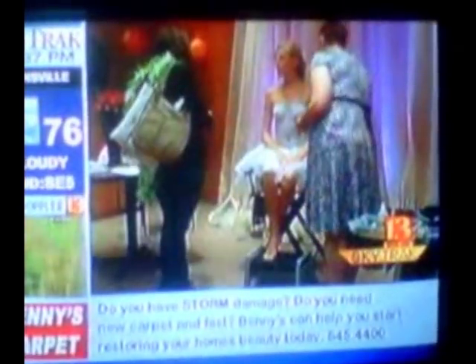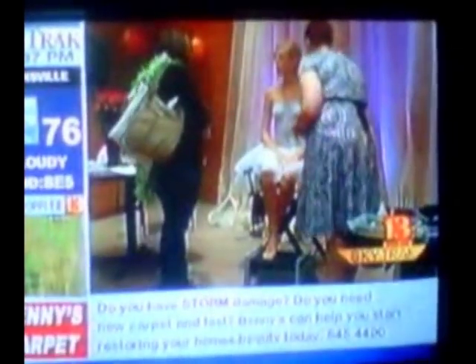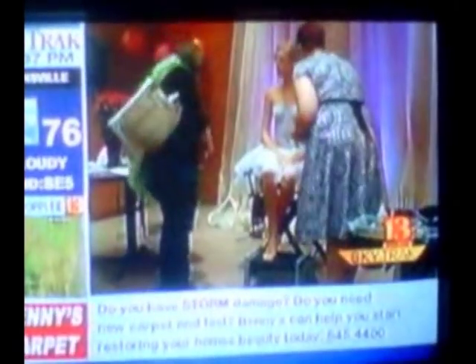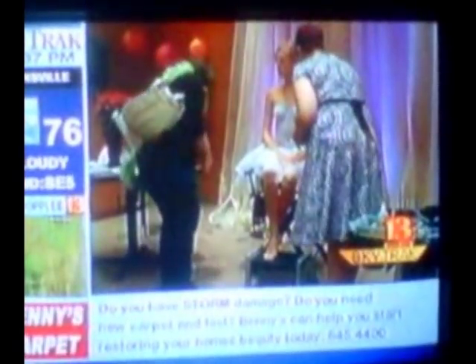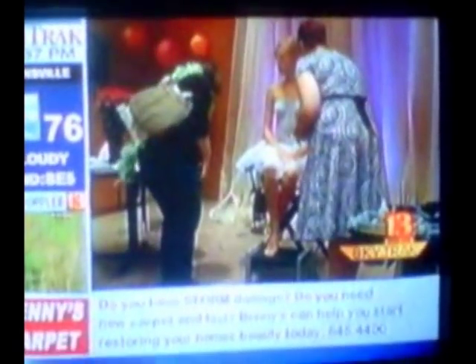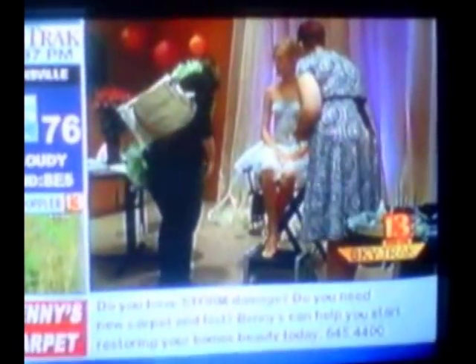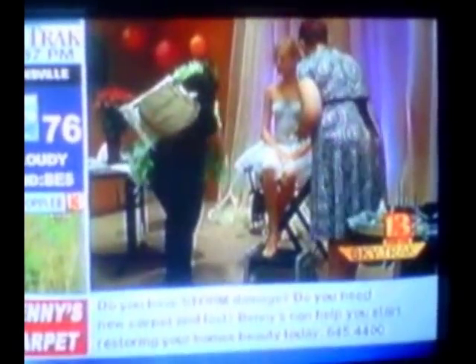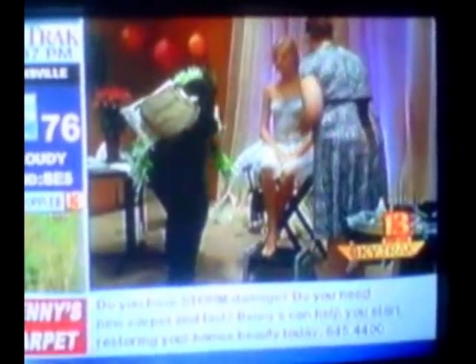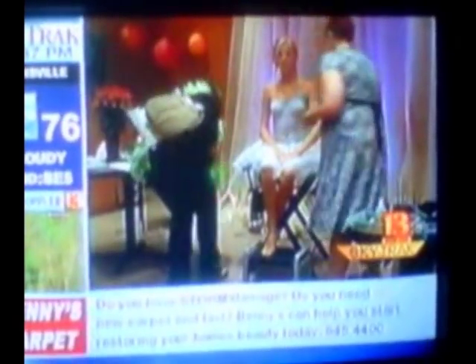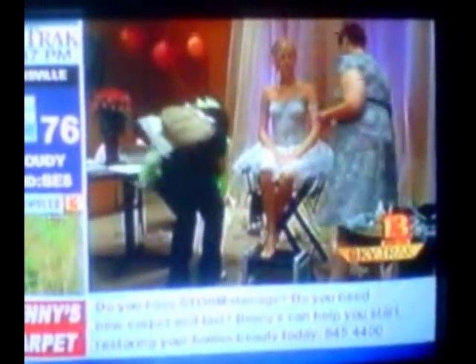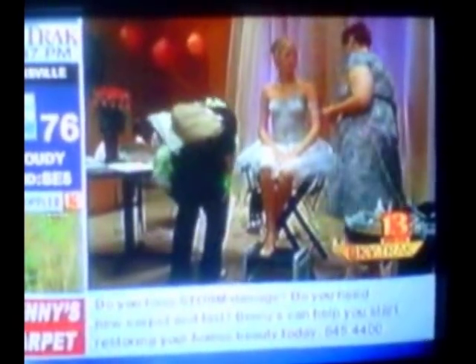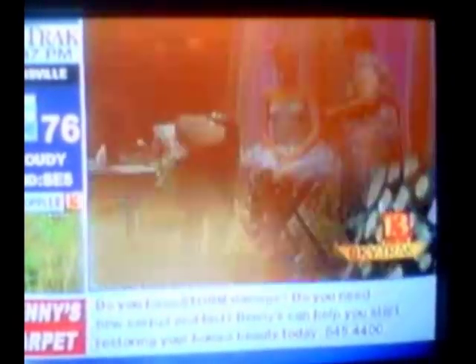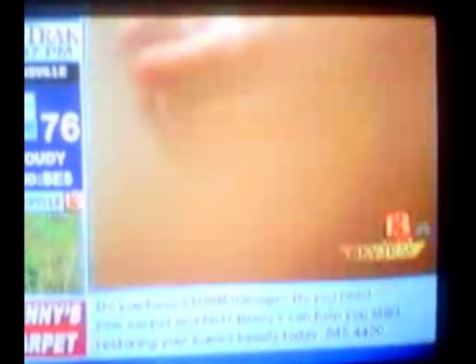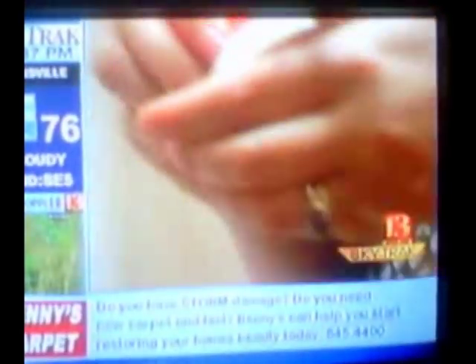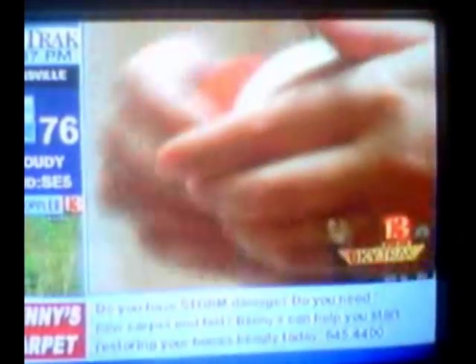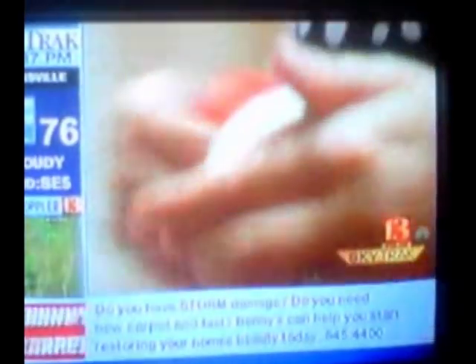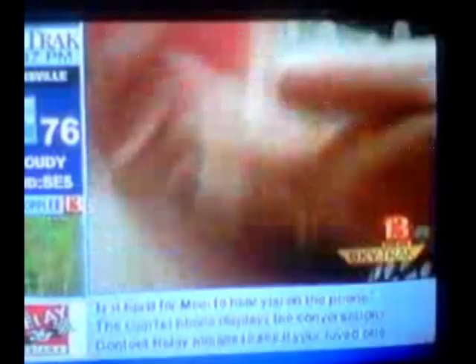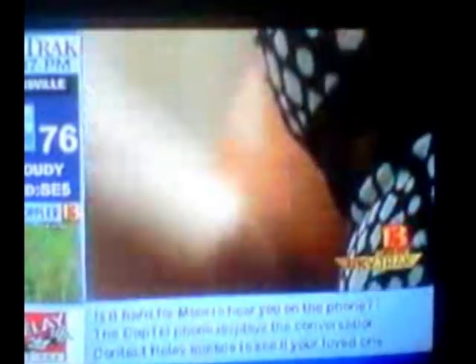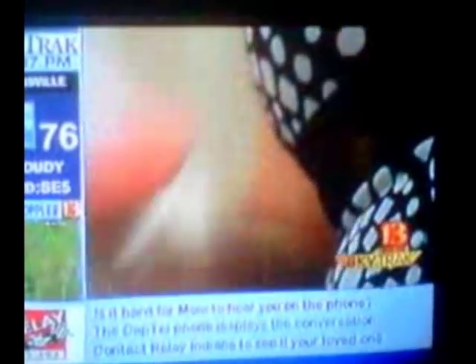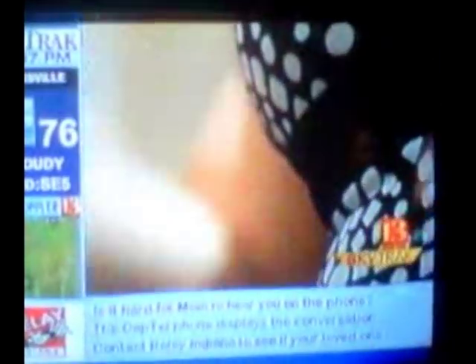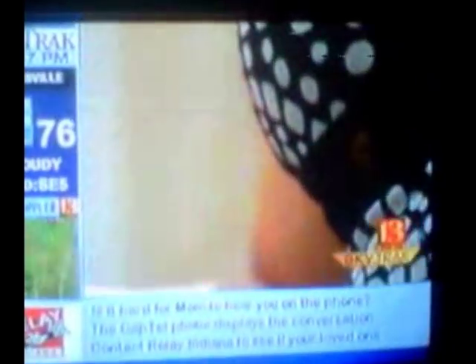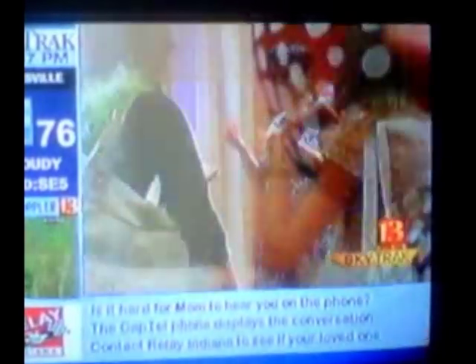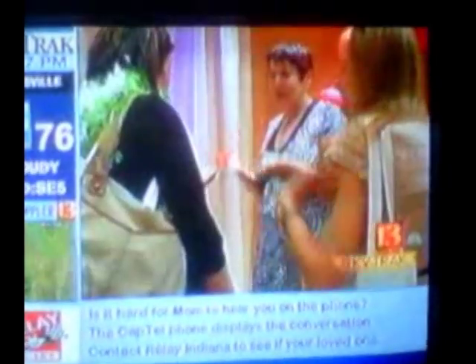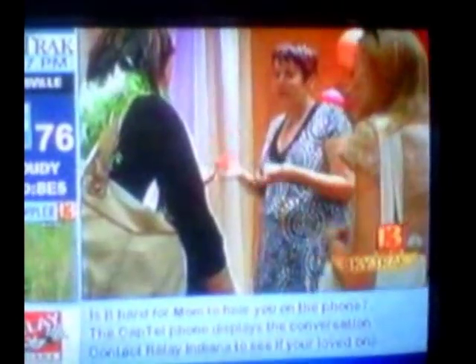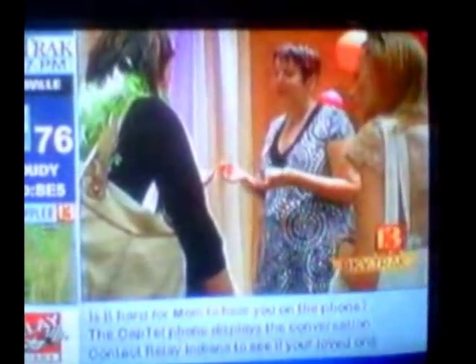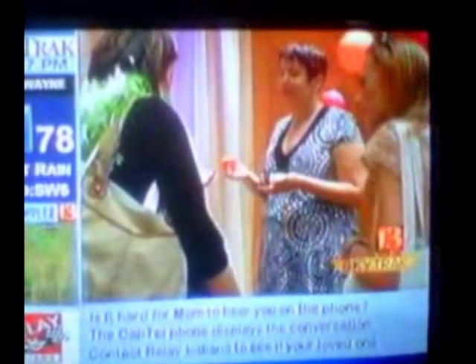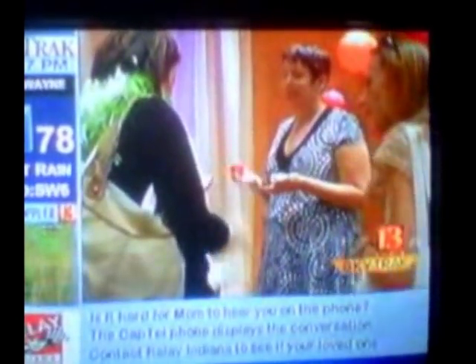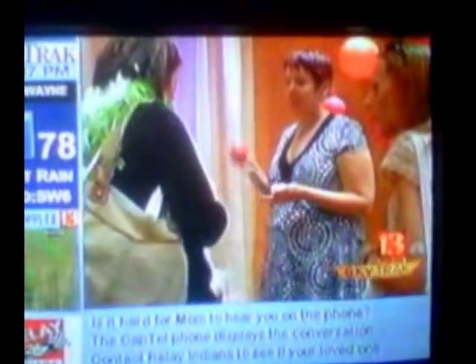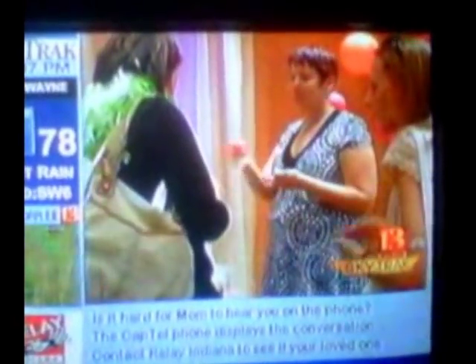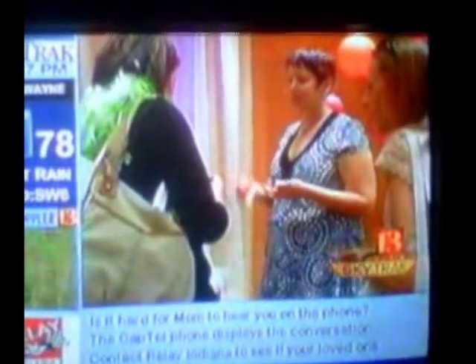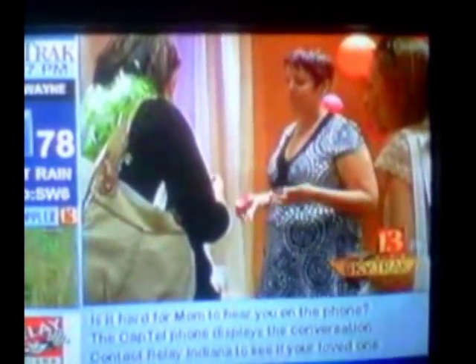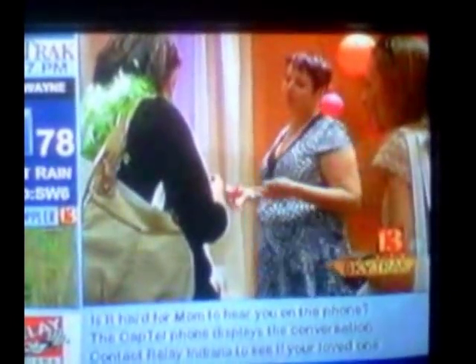The model says the paint is actually pretty comfortable. The artist, though, has yet to actually talk a bride into doing this on their wedding day.